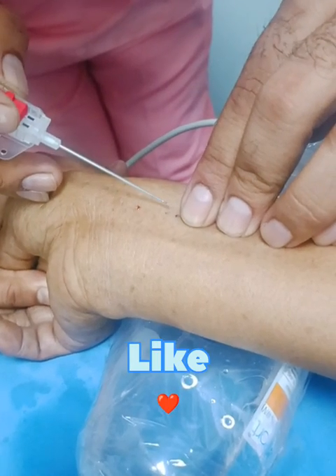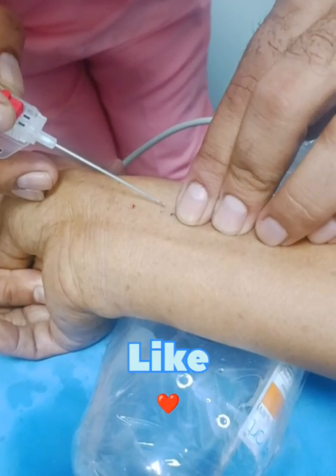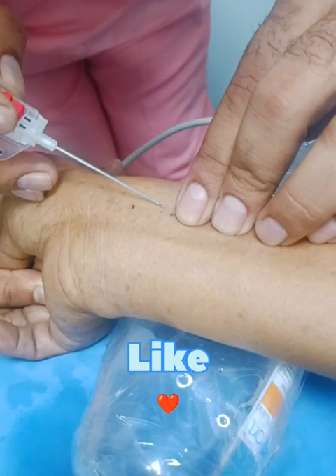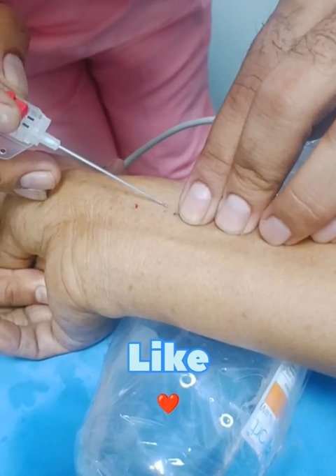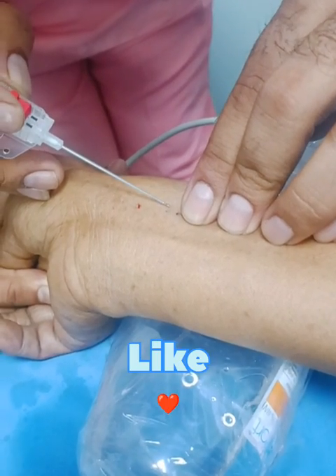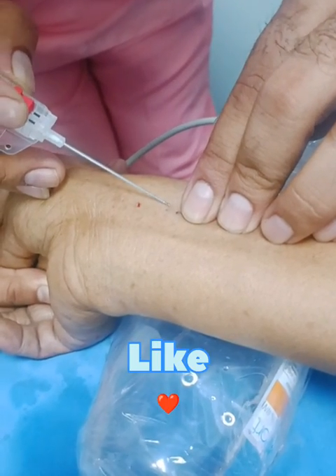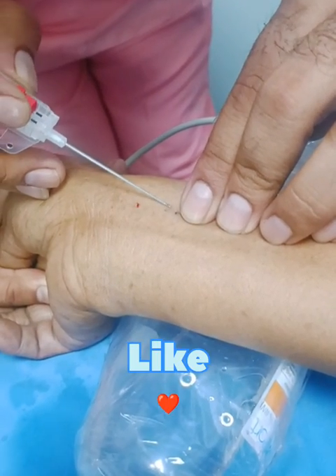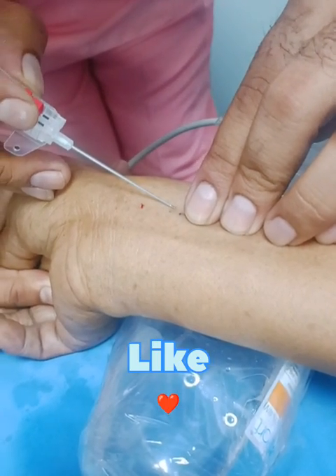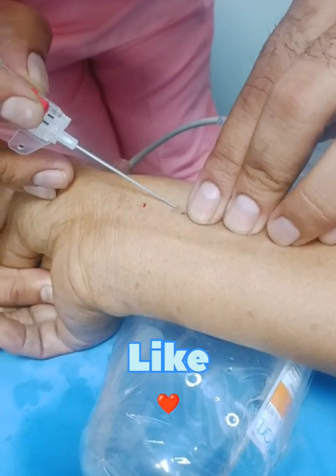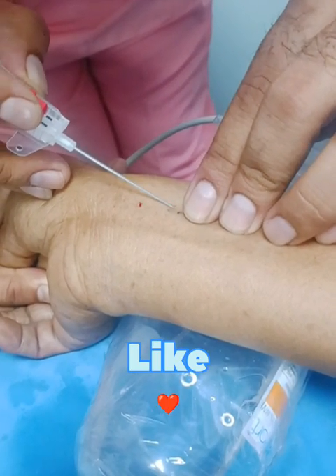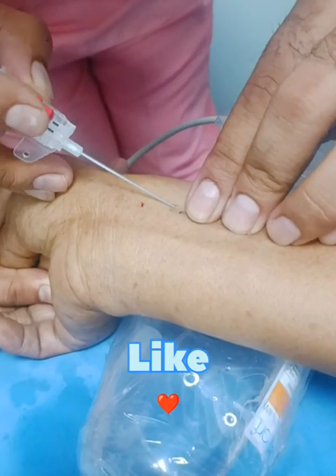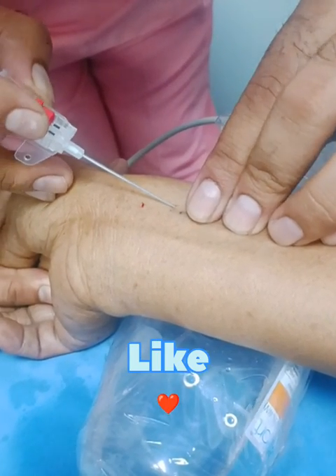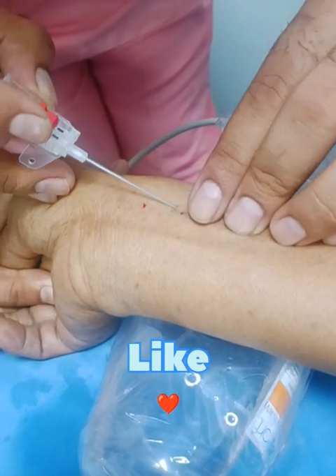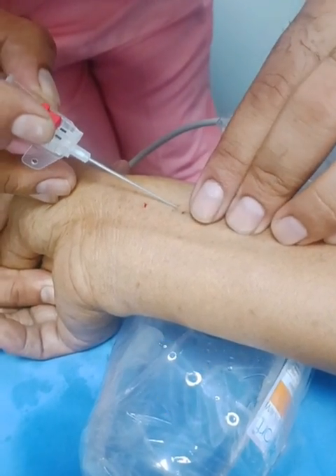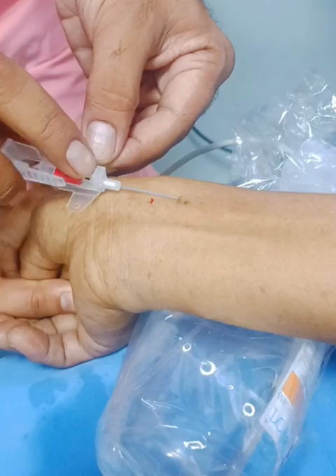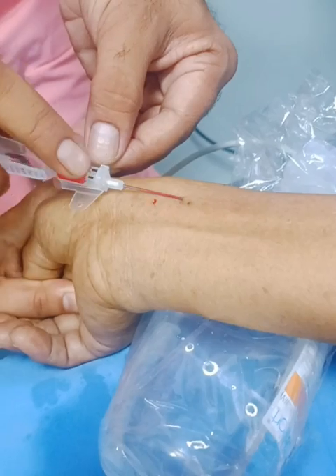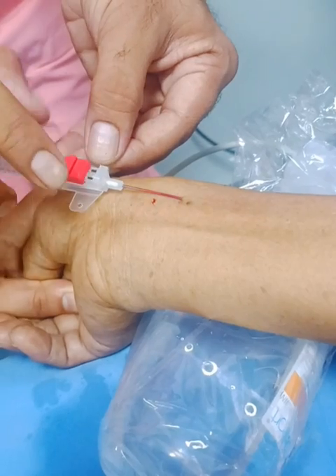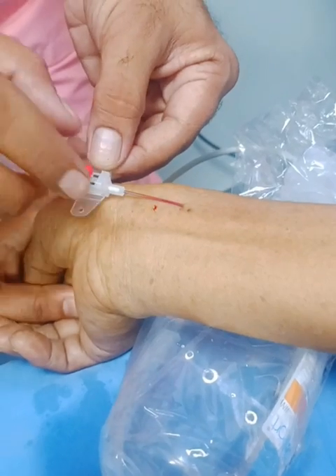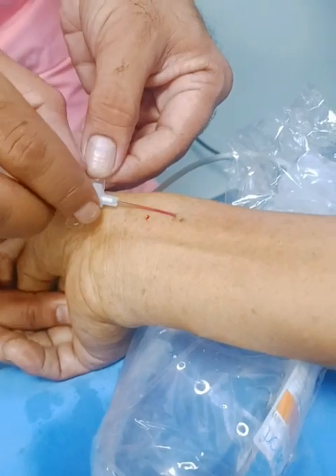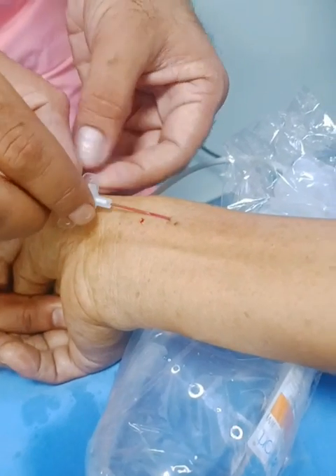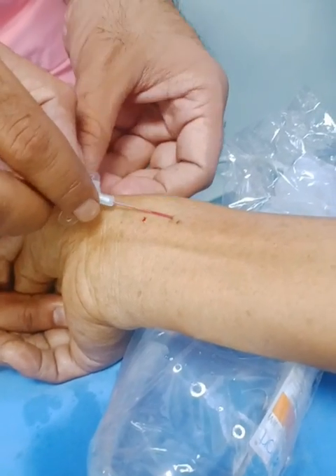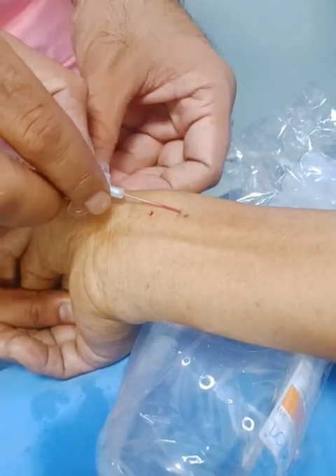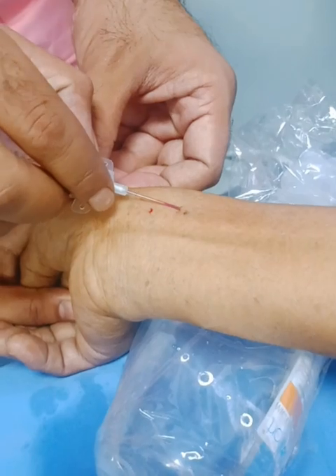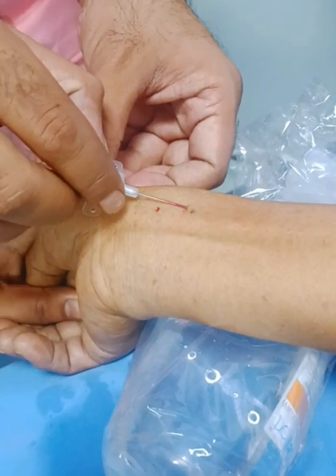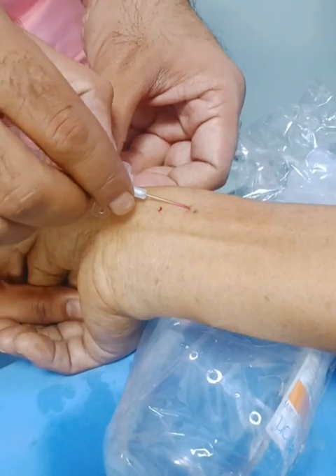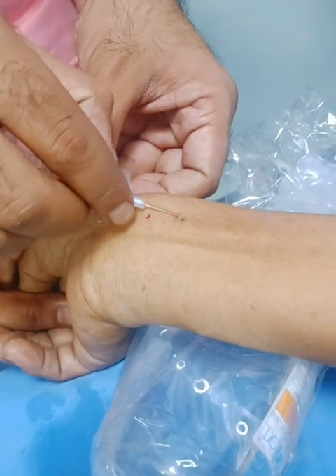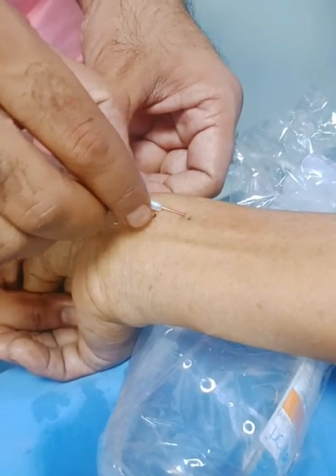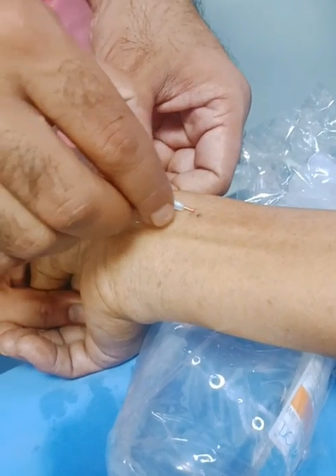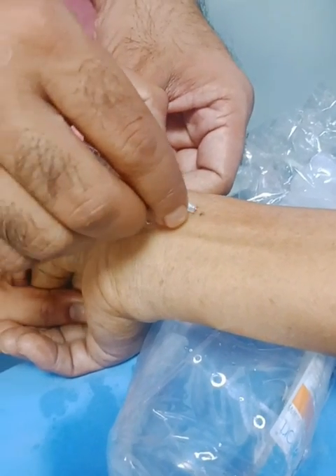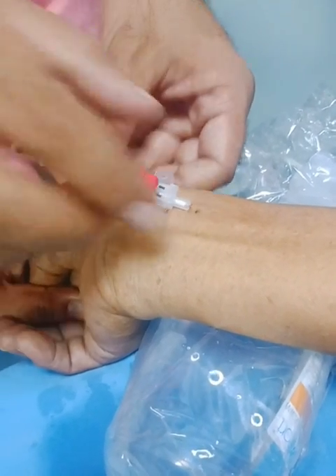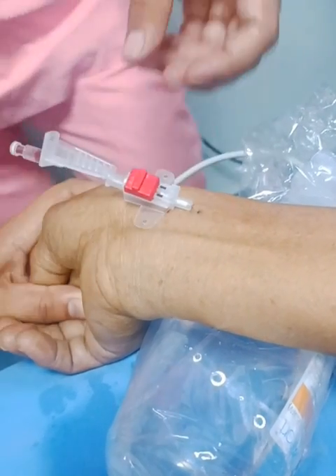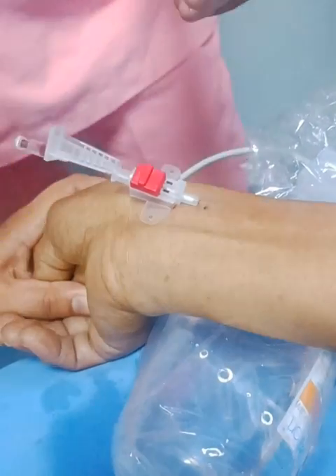This is a surgical procedure. Arterial cannula consists of two types: radial and femoral.